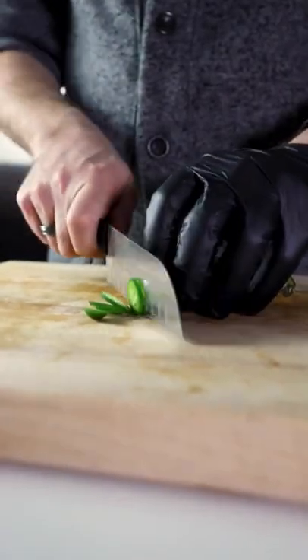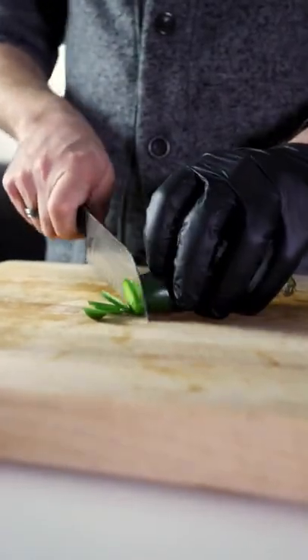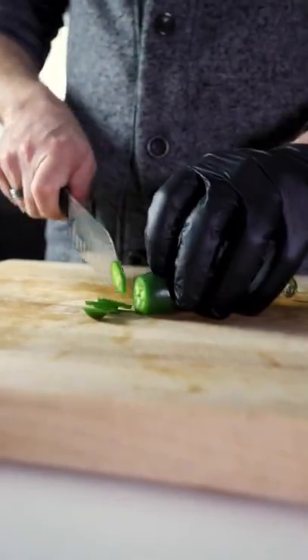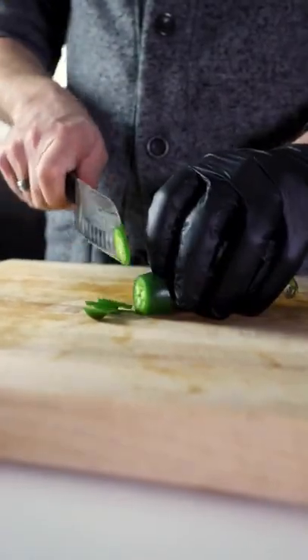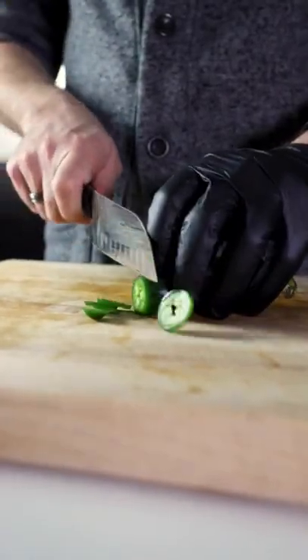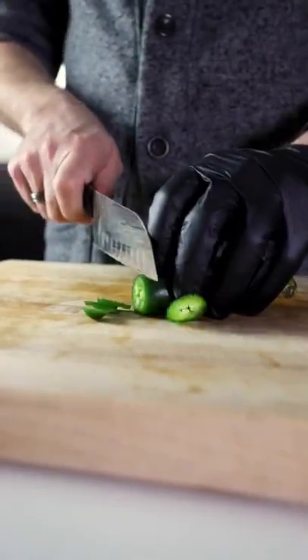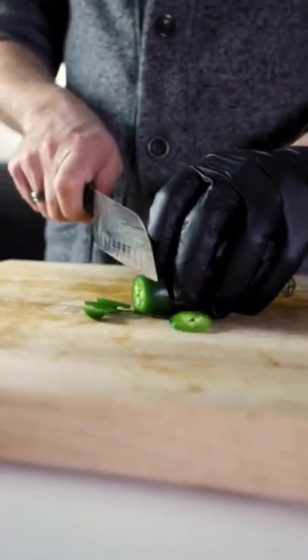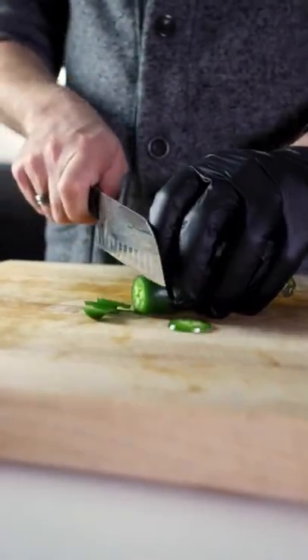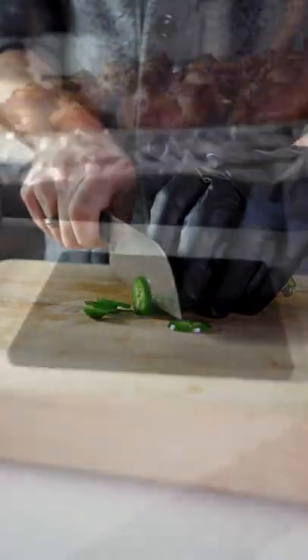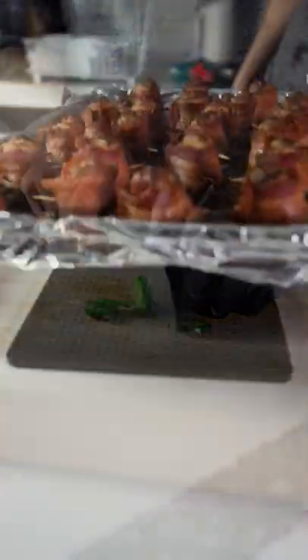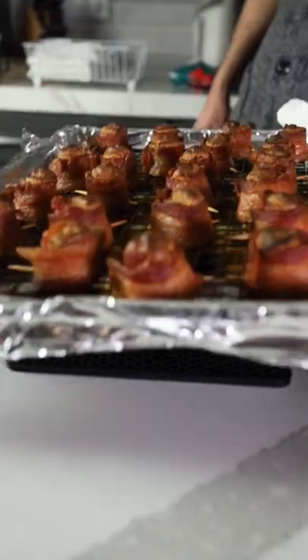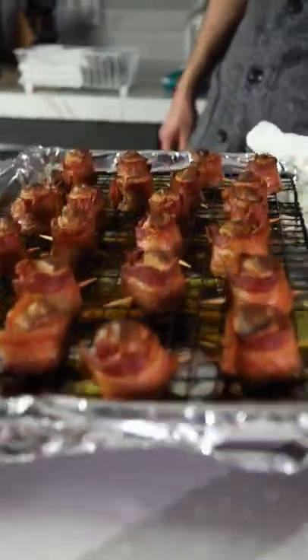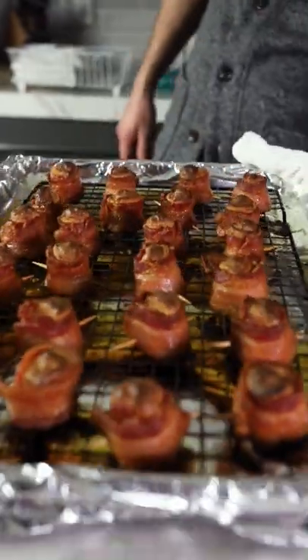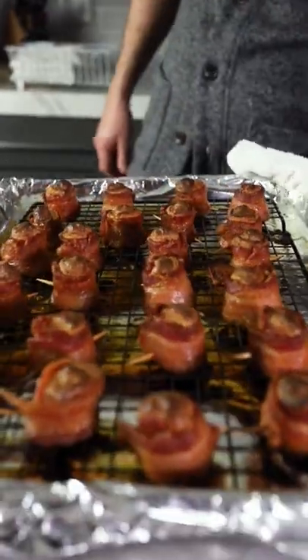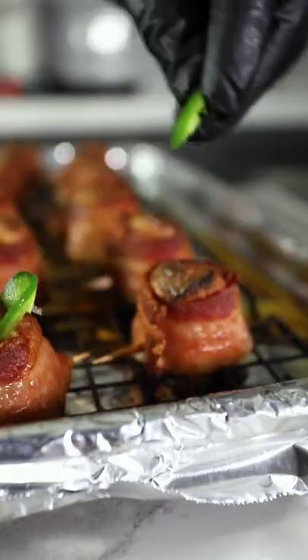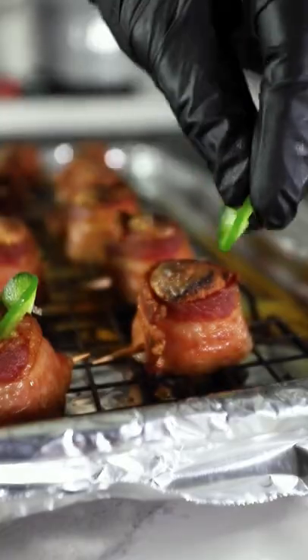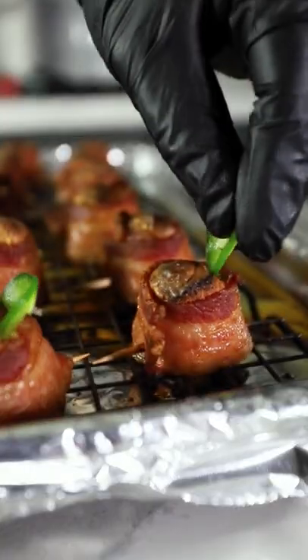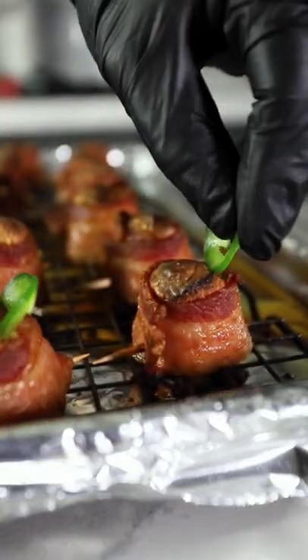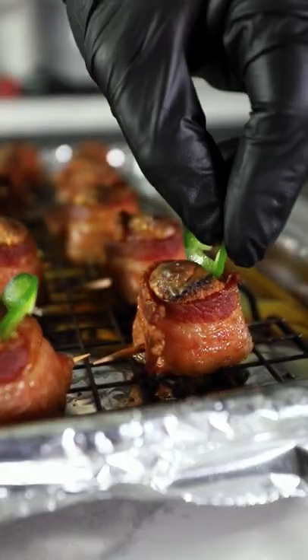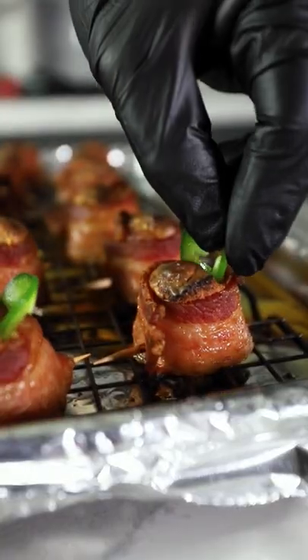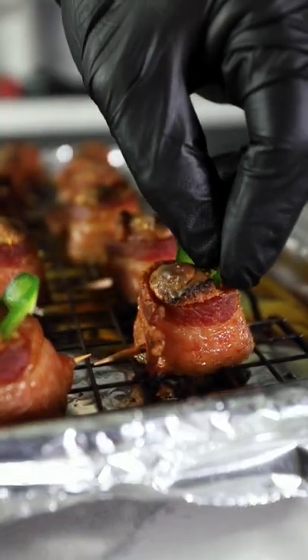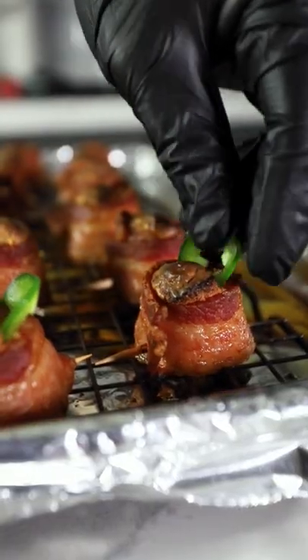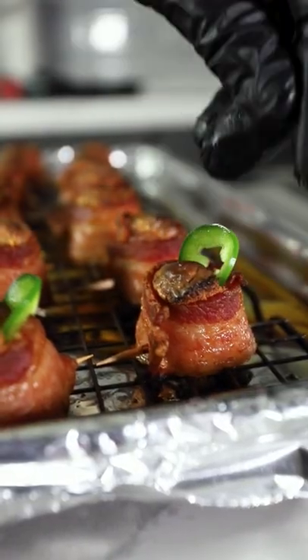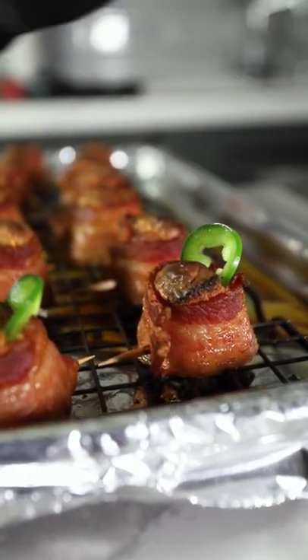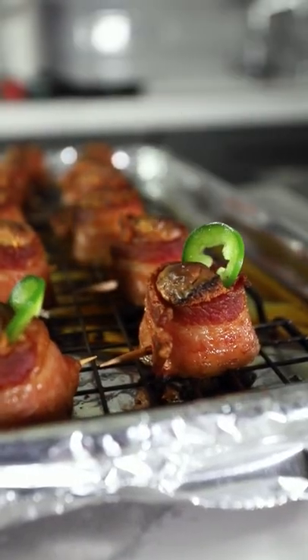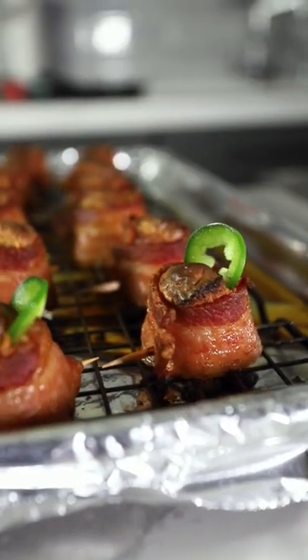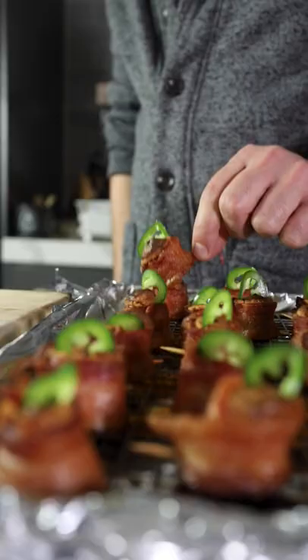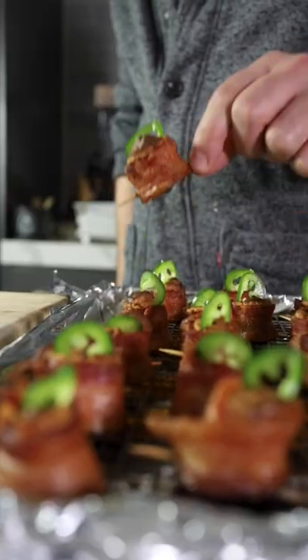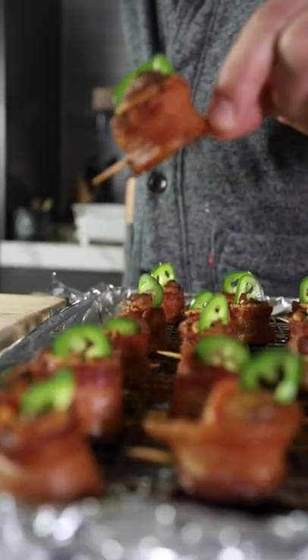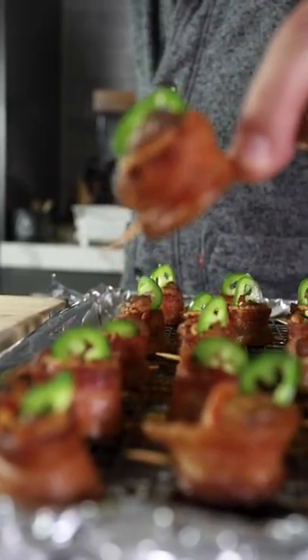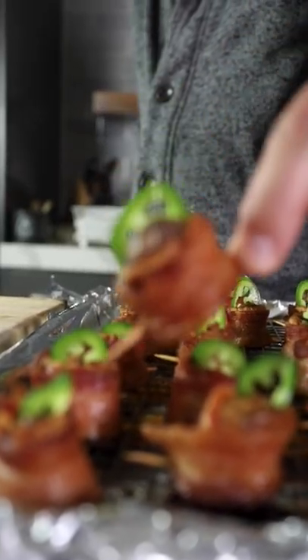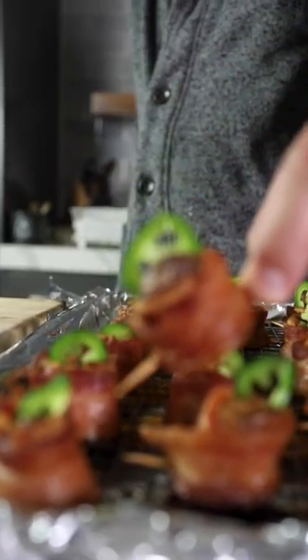Thinly slice some jalapeño for a garnish and wow the crowd.